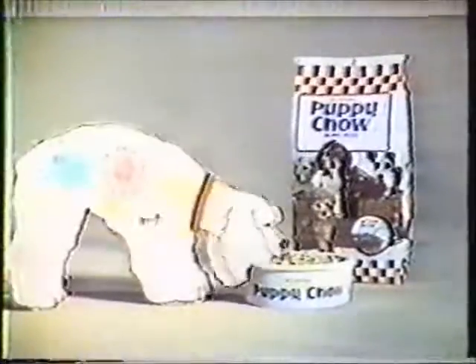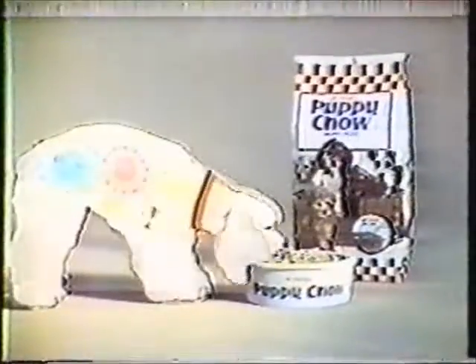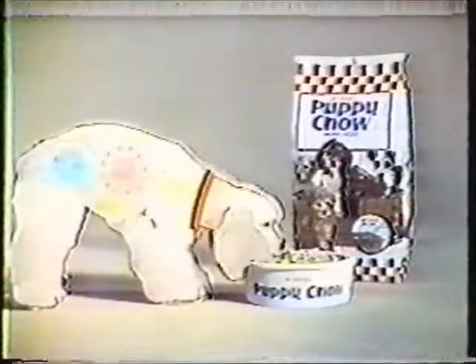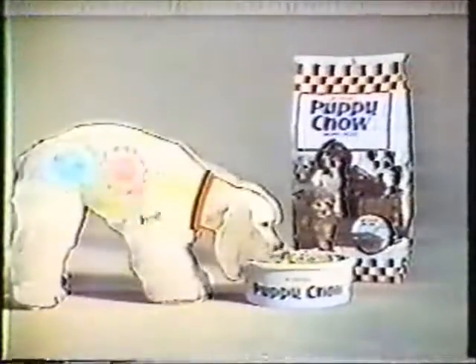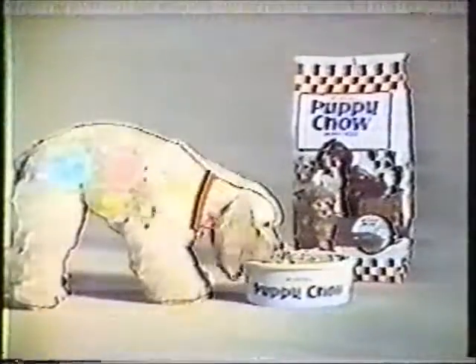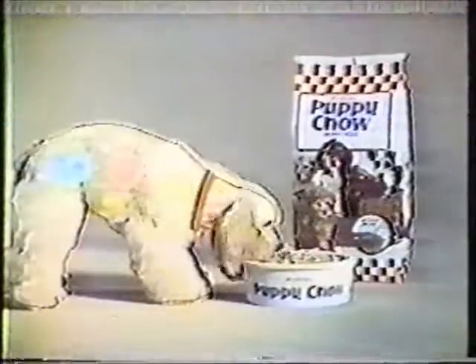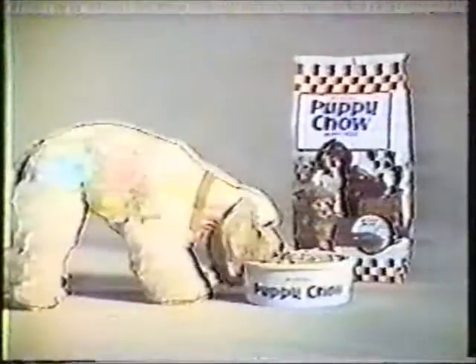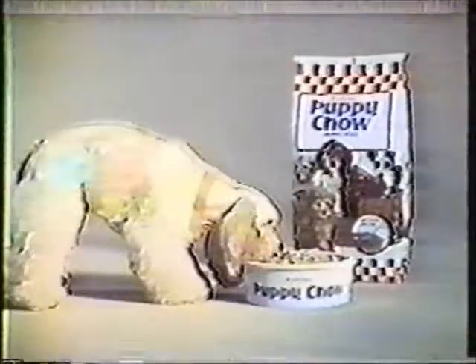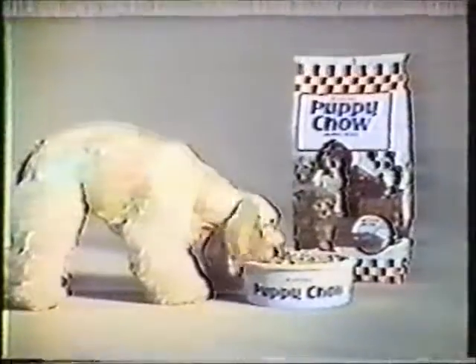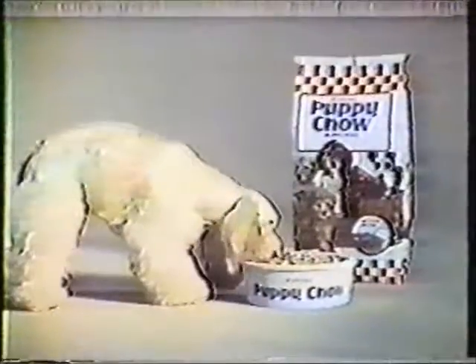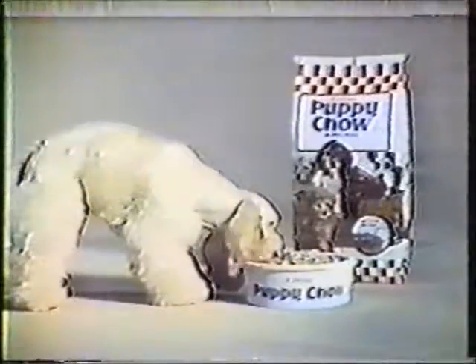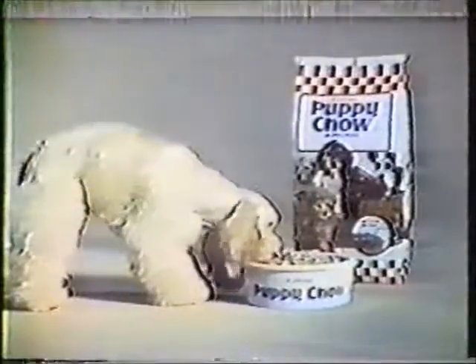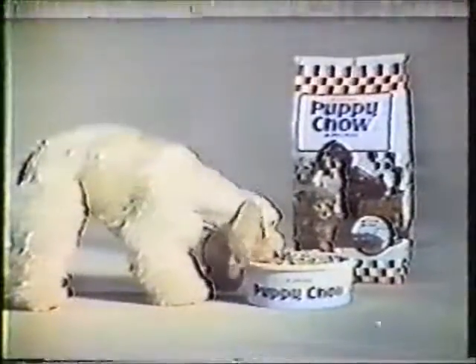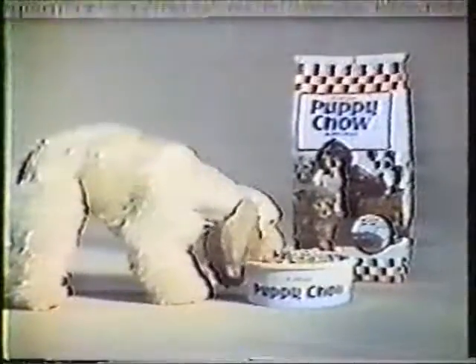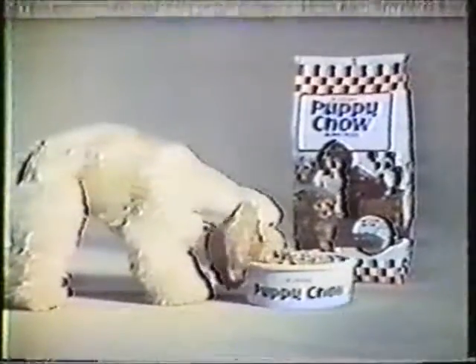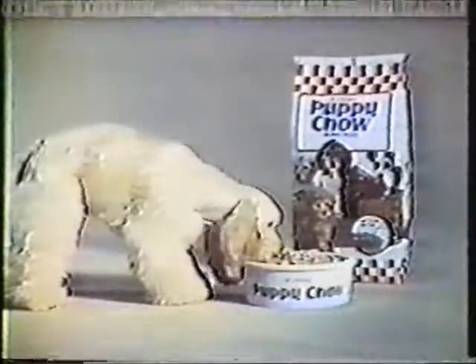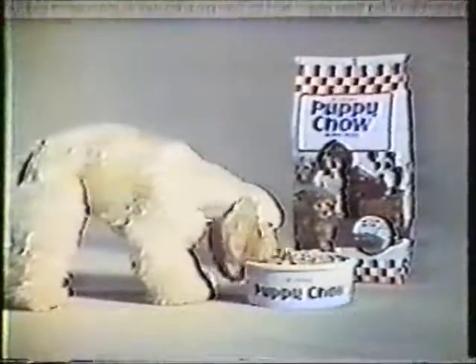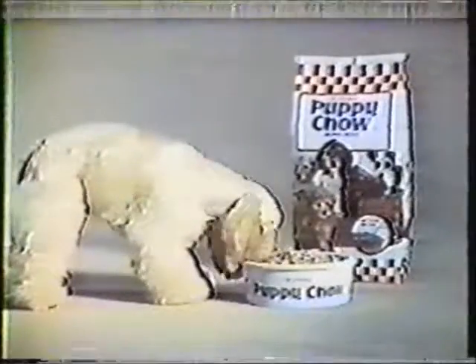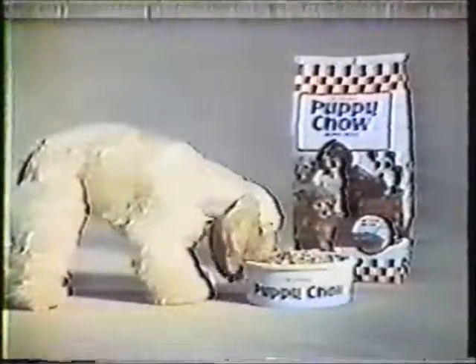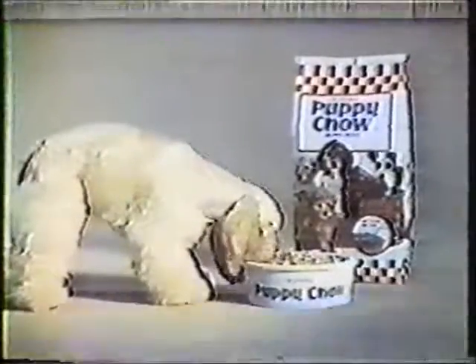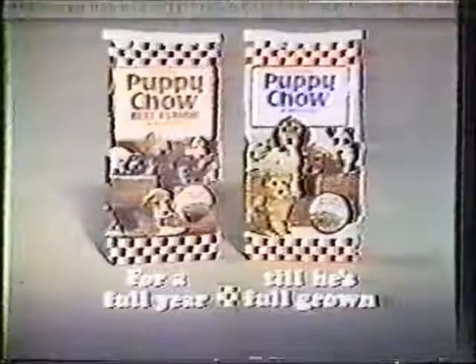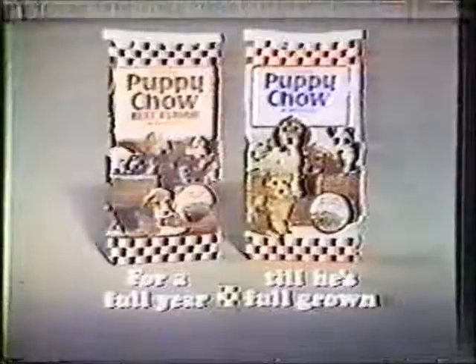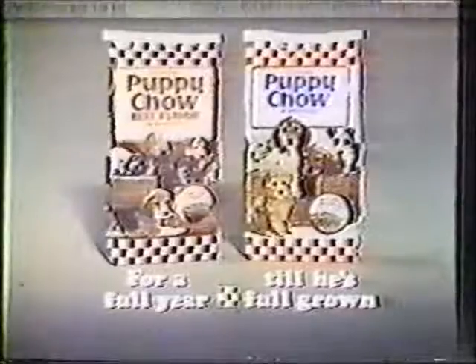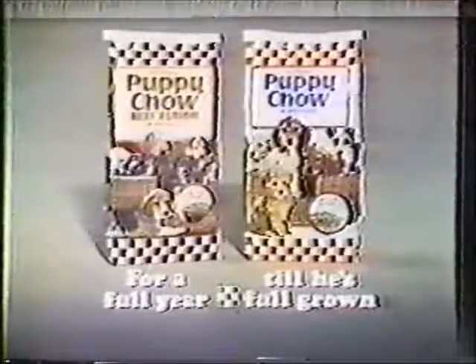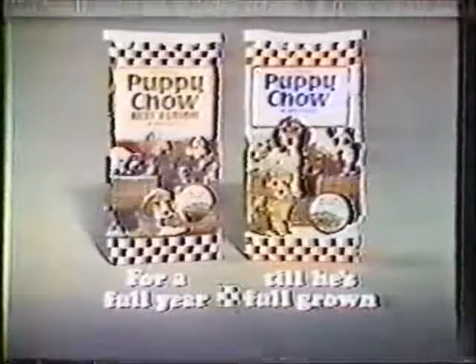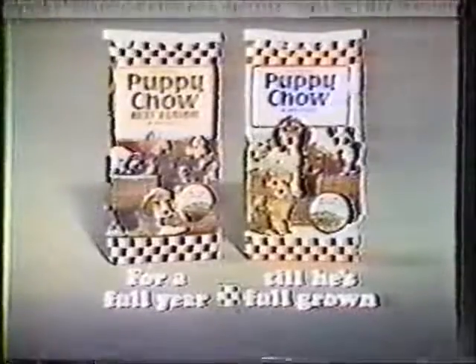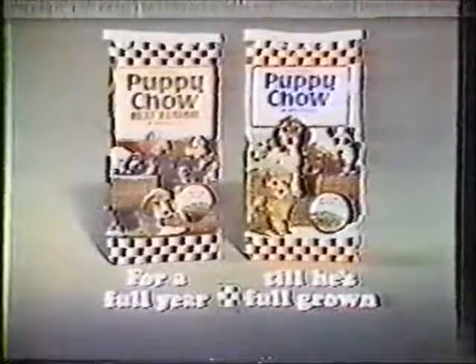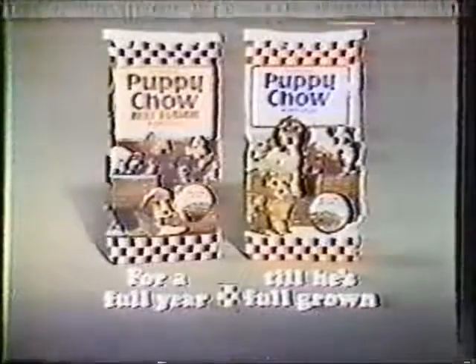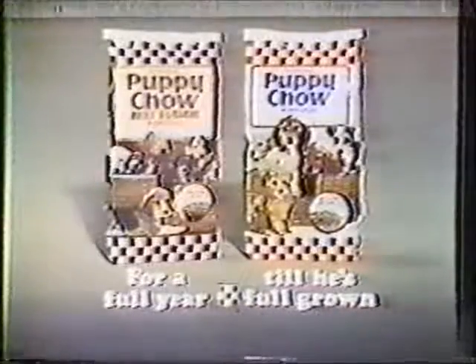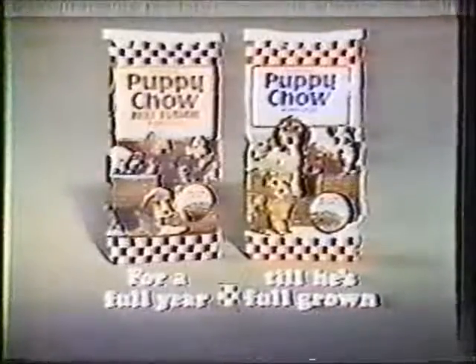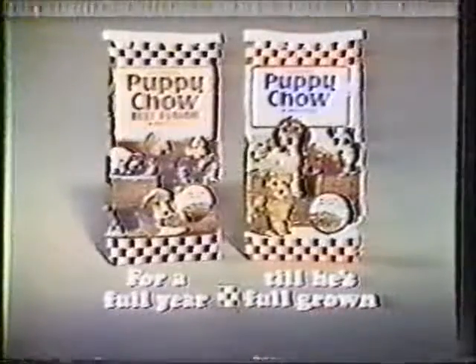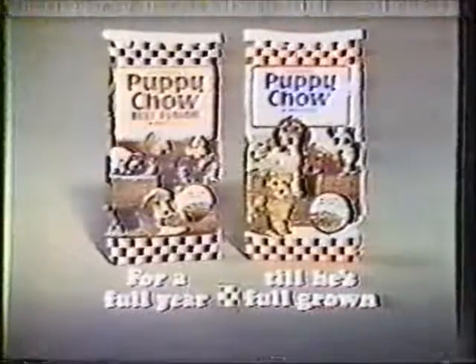Puppy Chow, for a full year, till he's full grown.